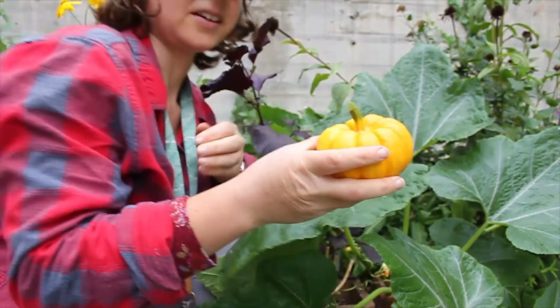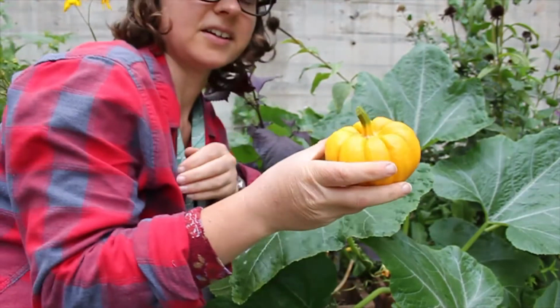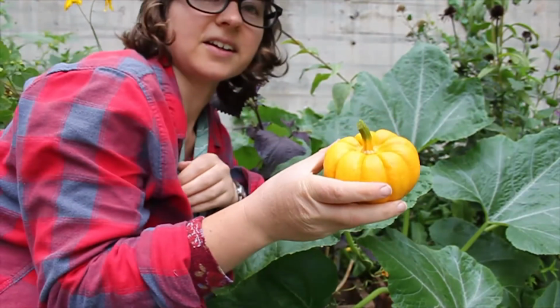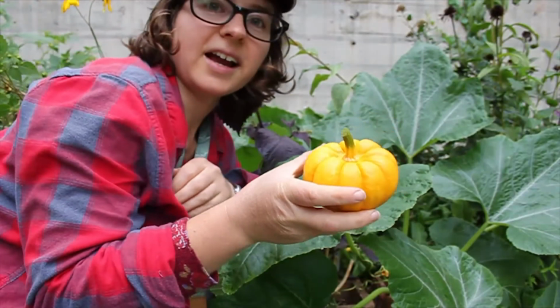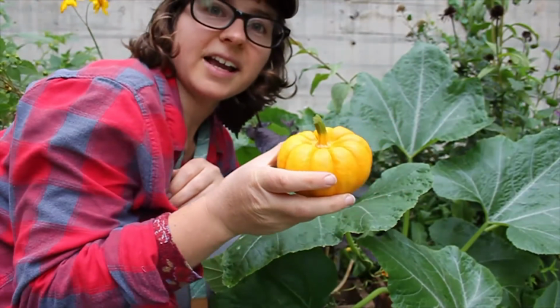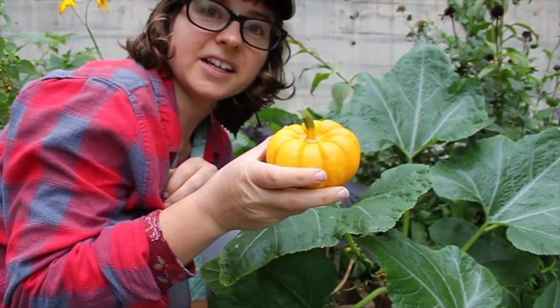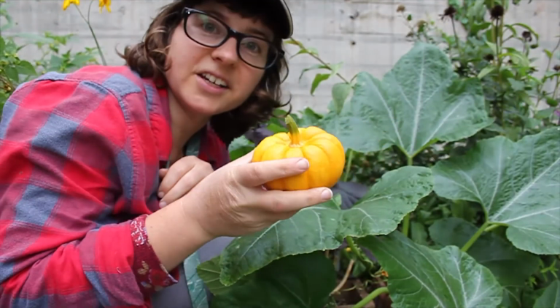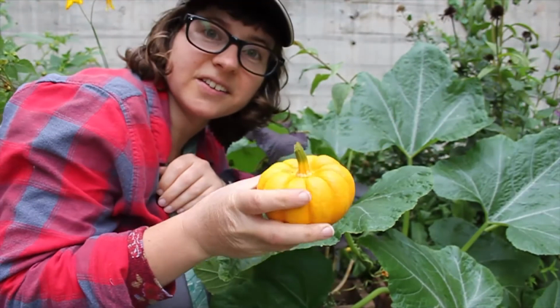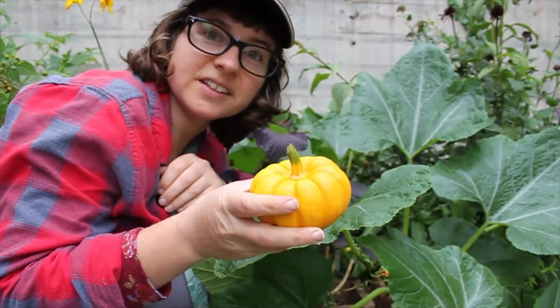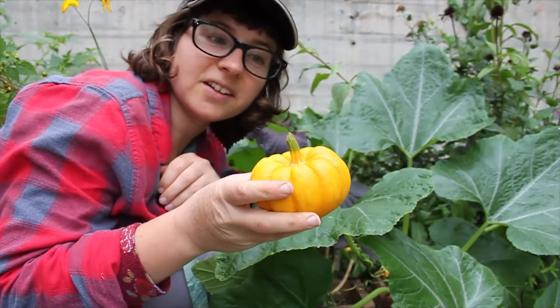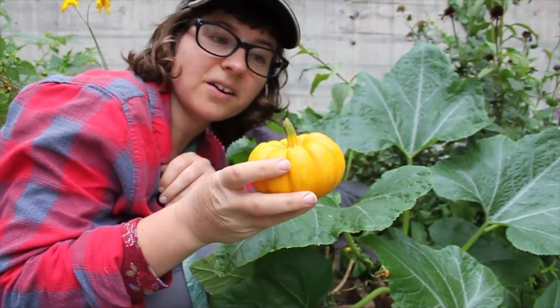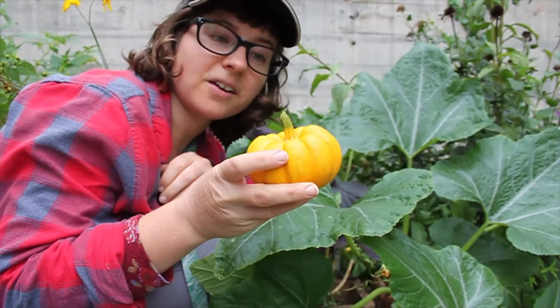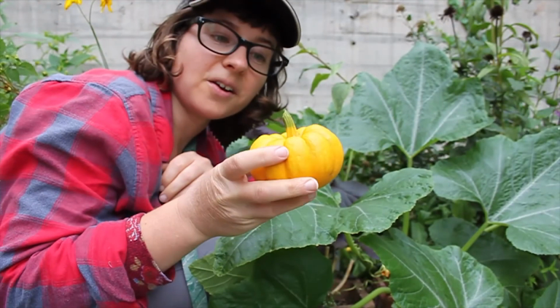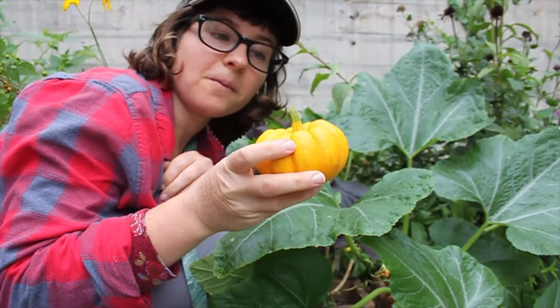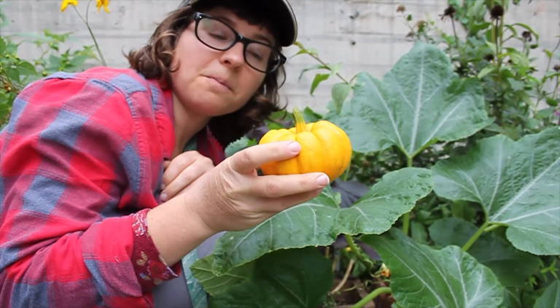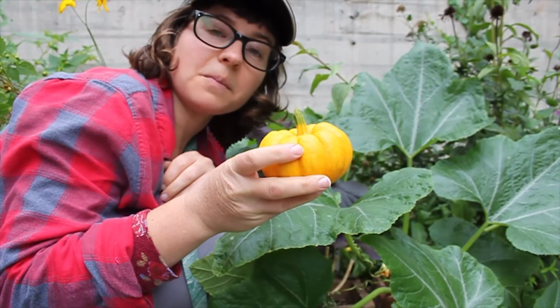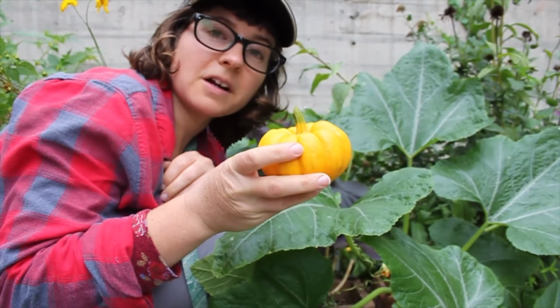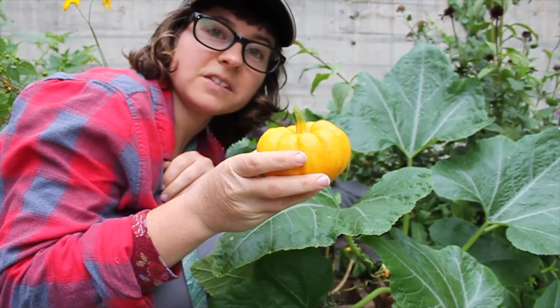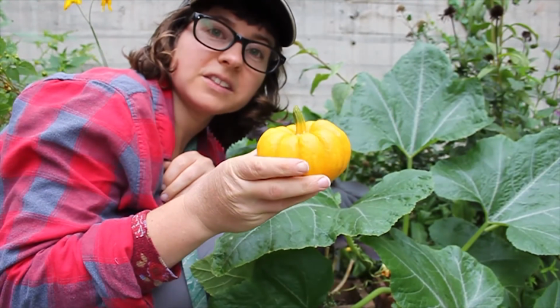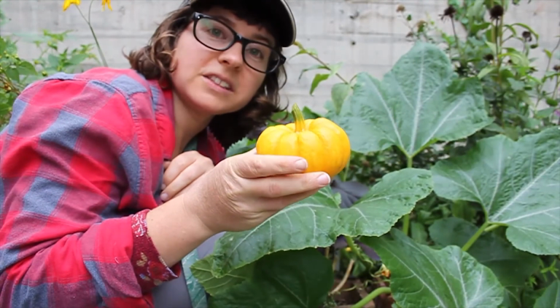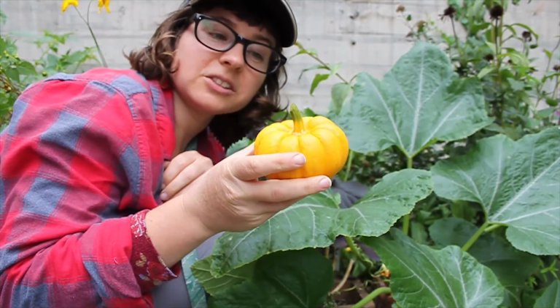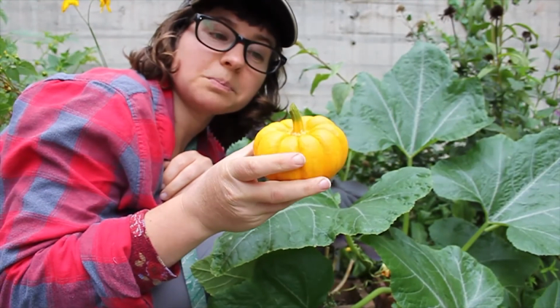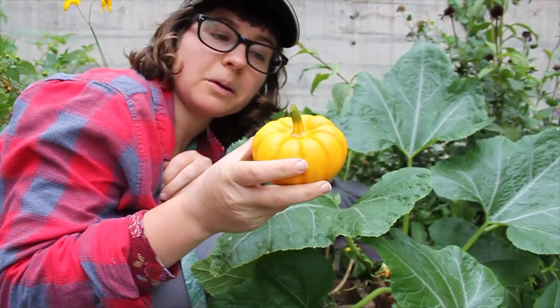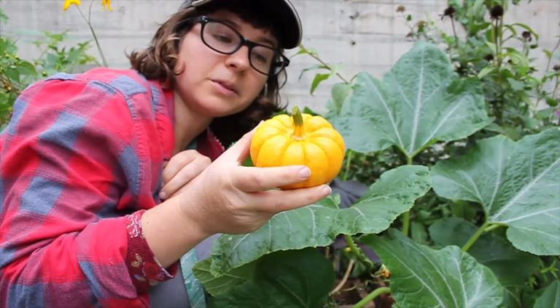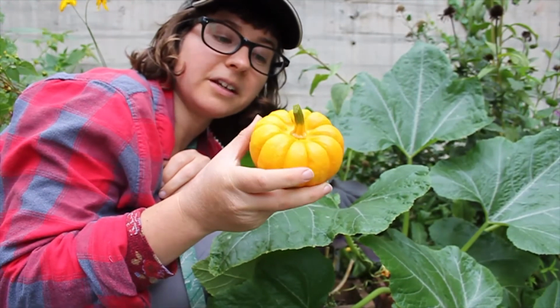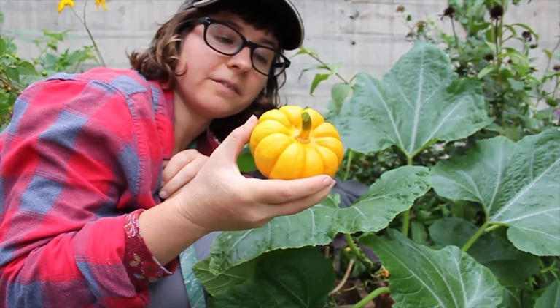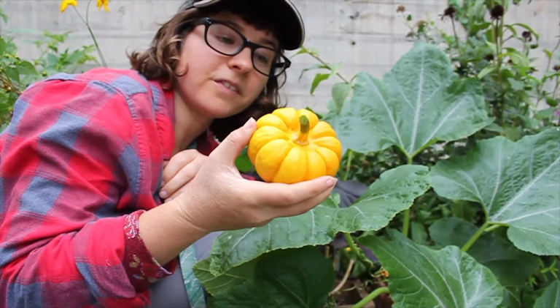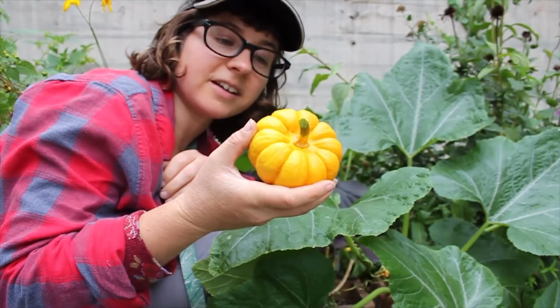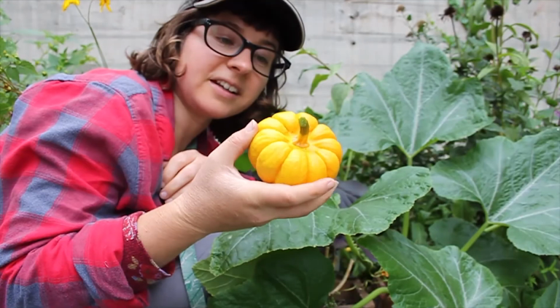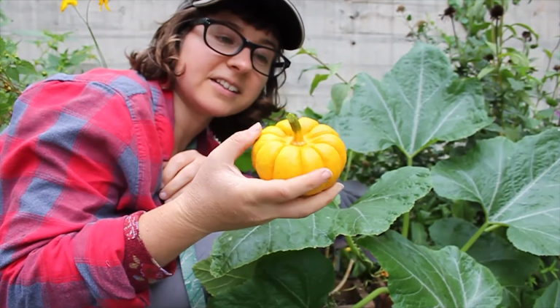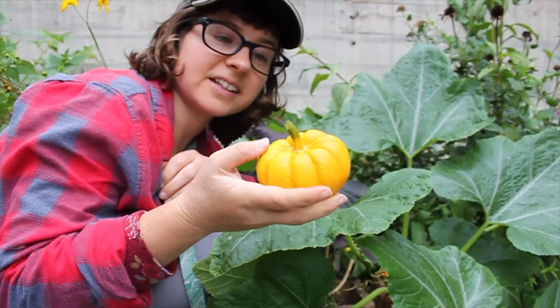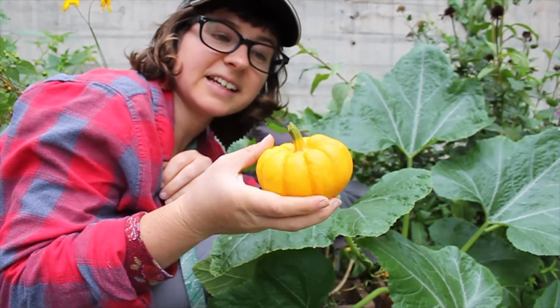And here is our marvelous little pumpkin friend! Hi! Bye!